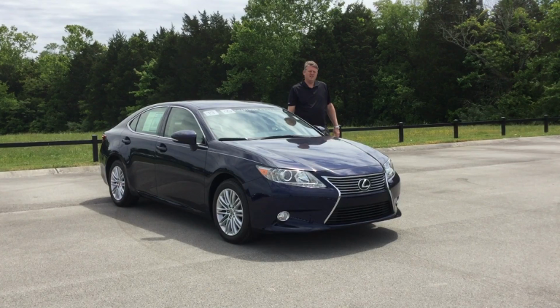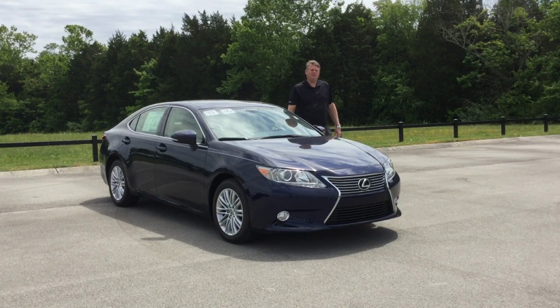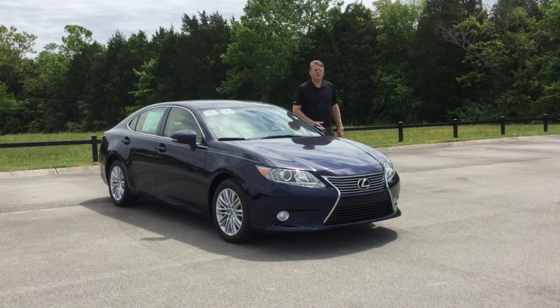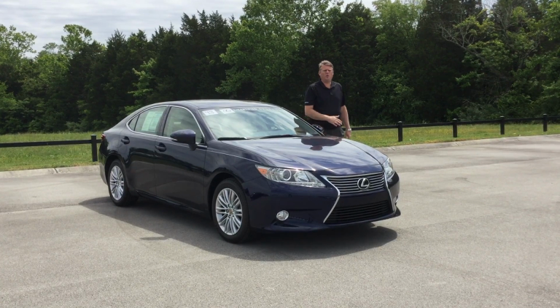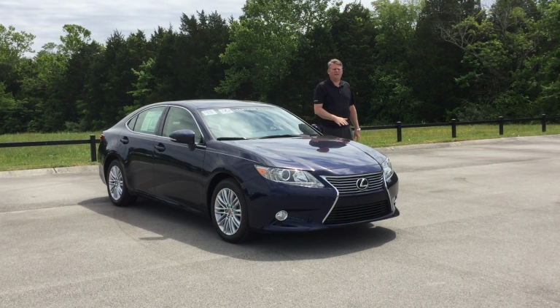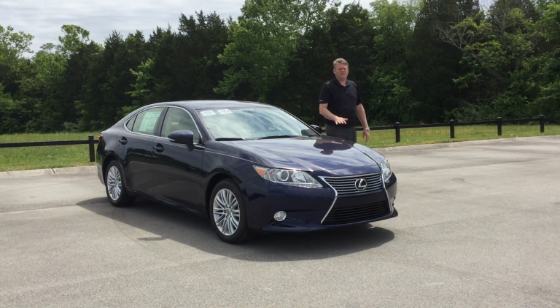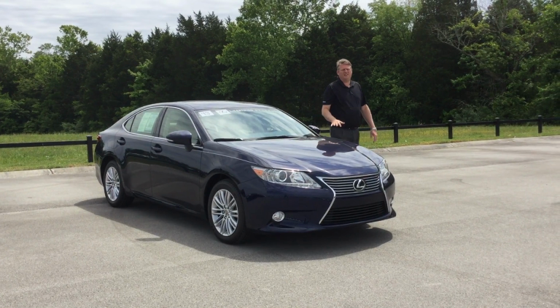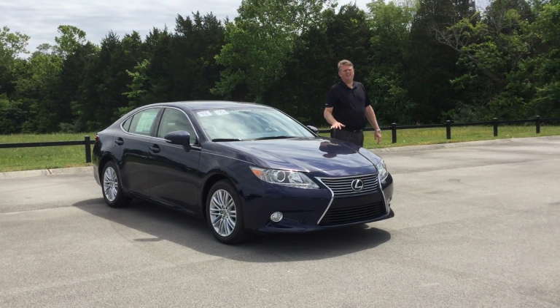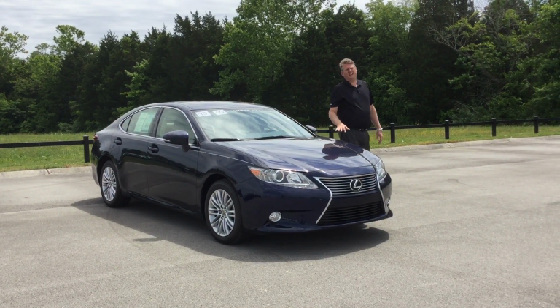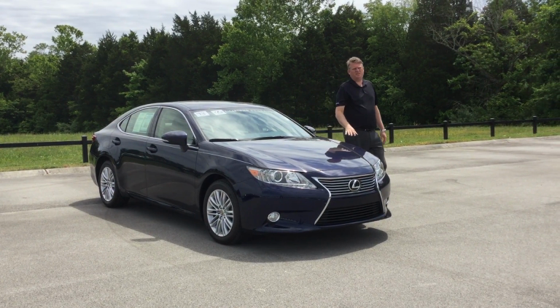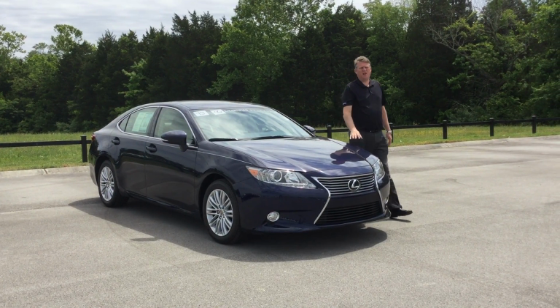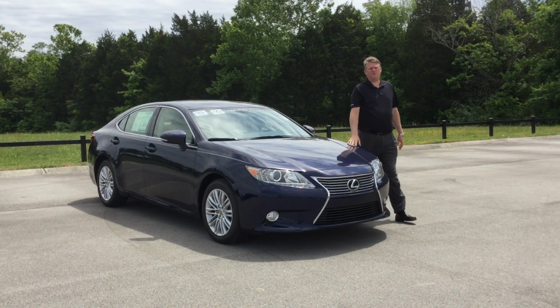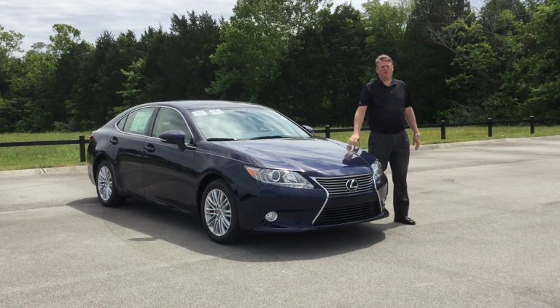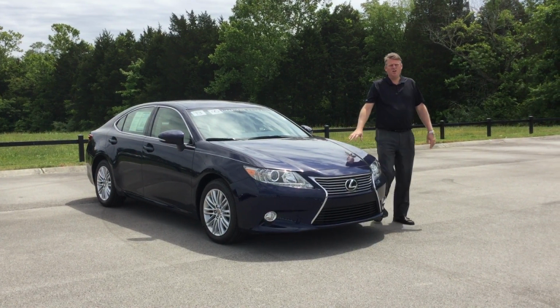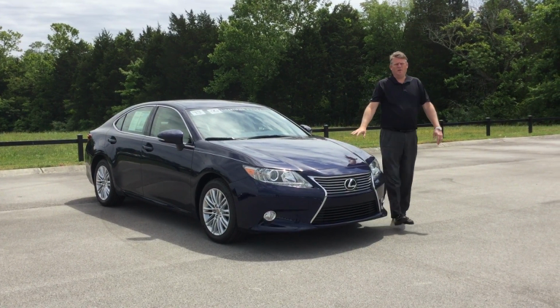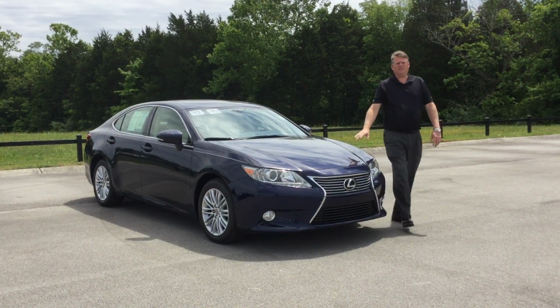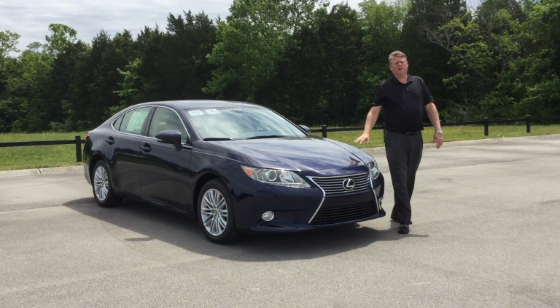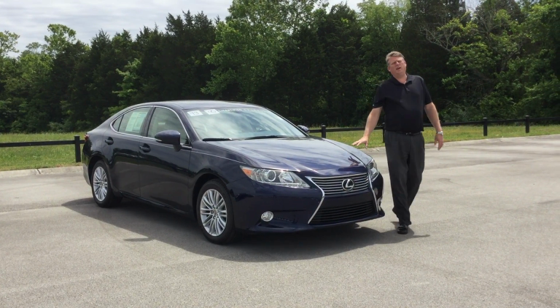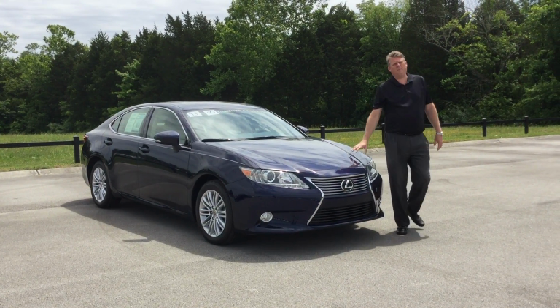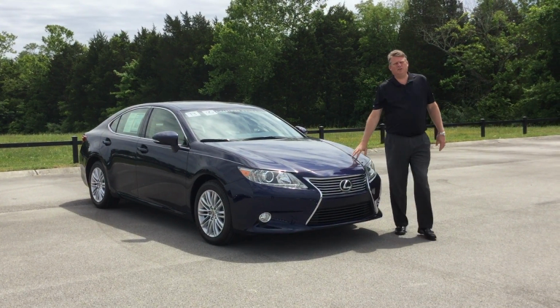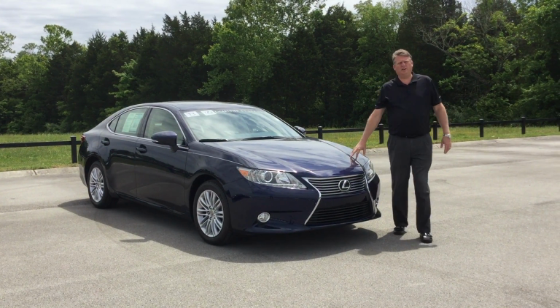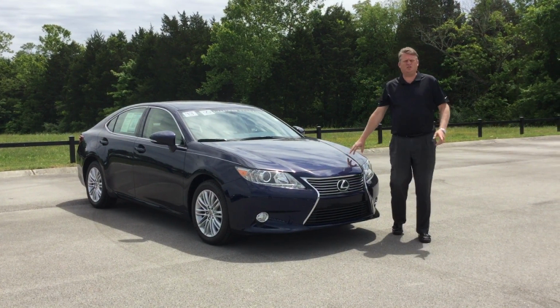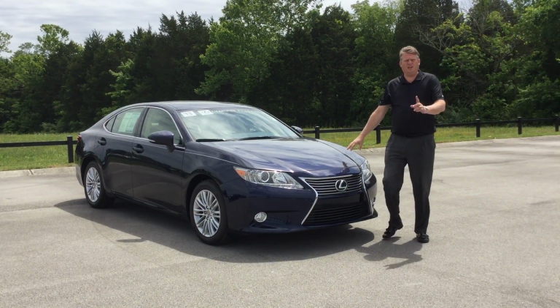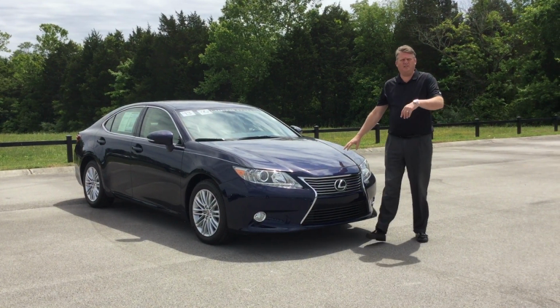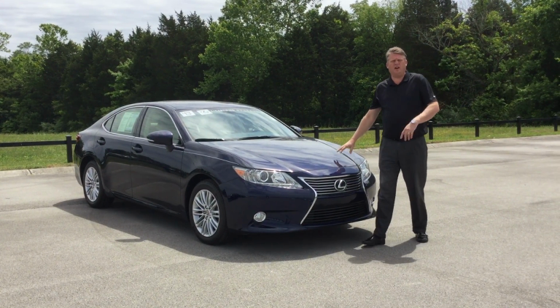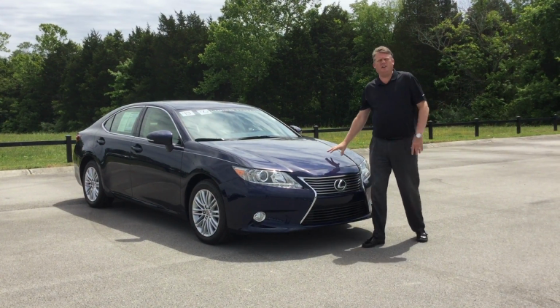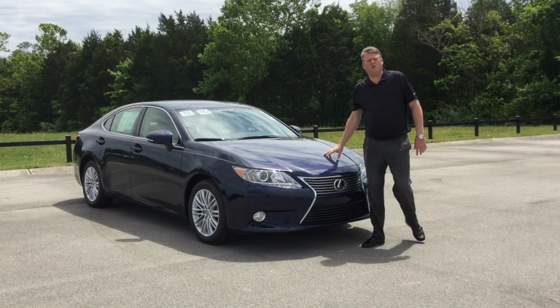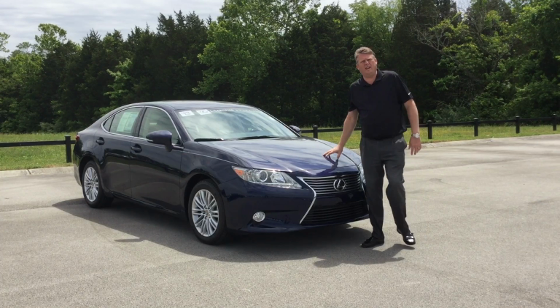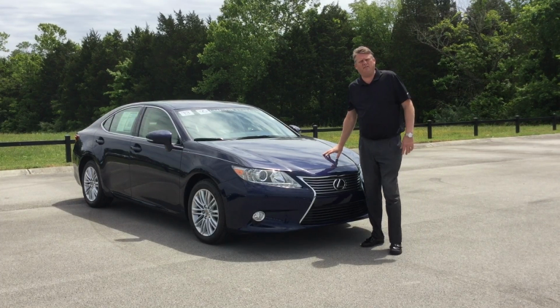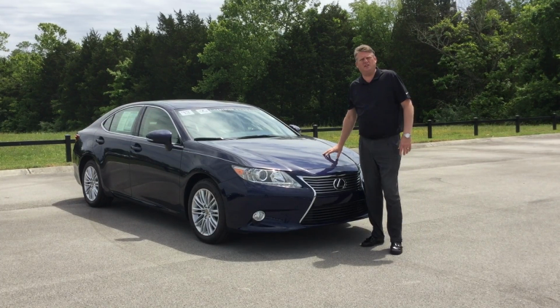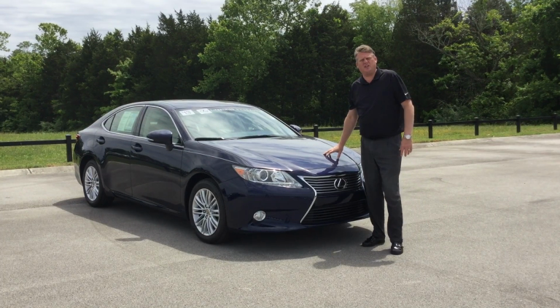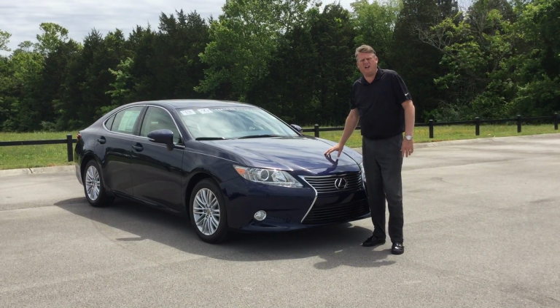Hey folks, Dwayne Griffith here at Lexus of Knoxville. Wanted to take a quick opportunity to show you another great vehicle we have here in stock.